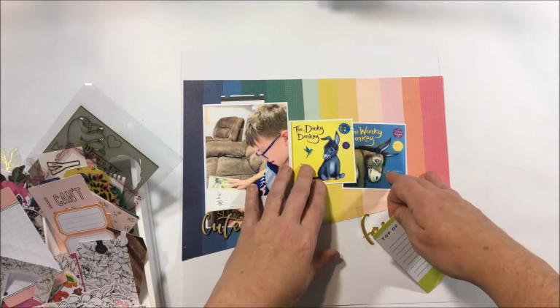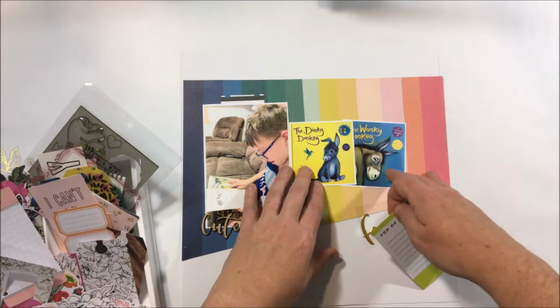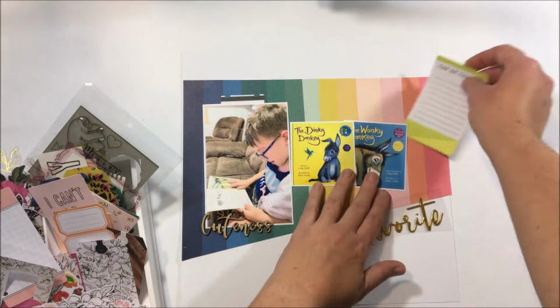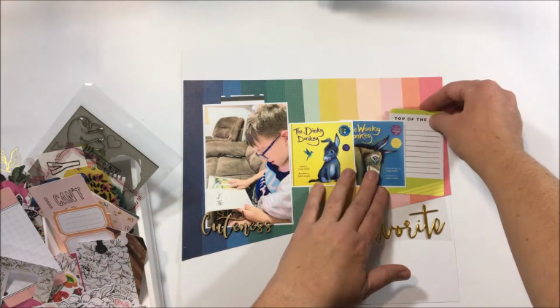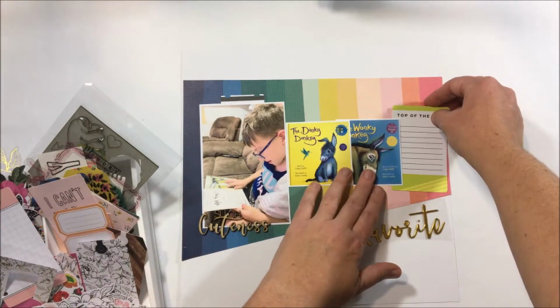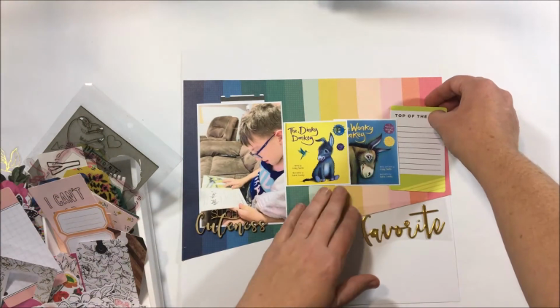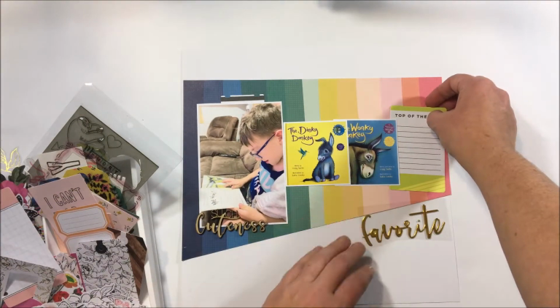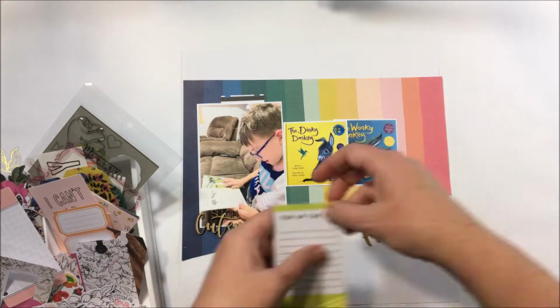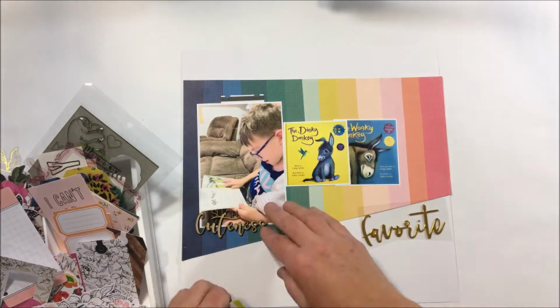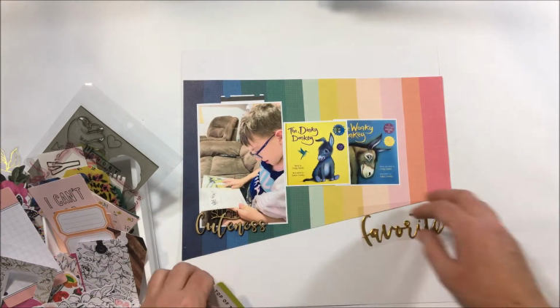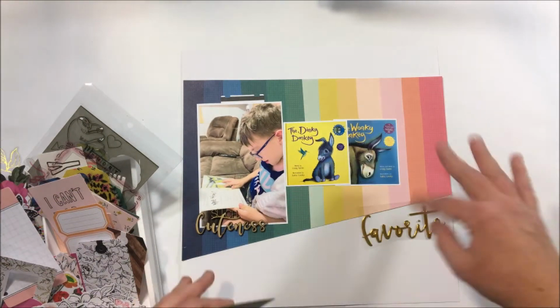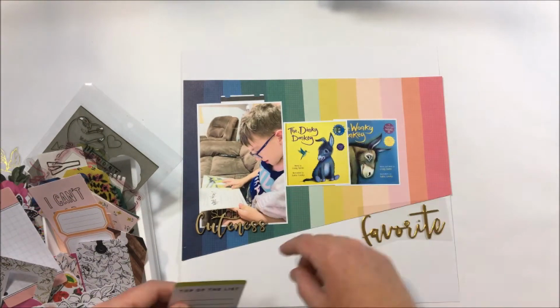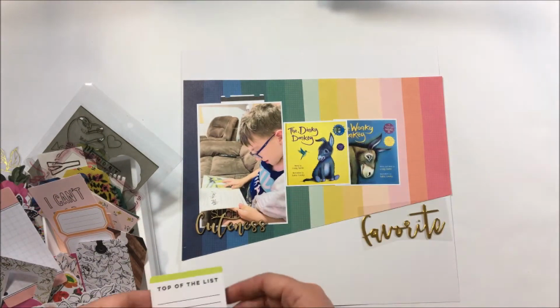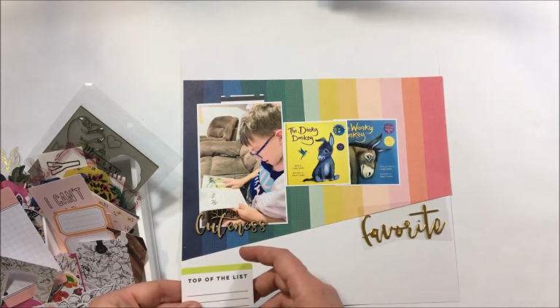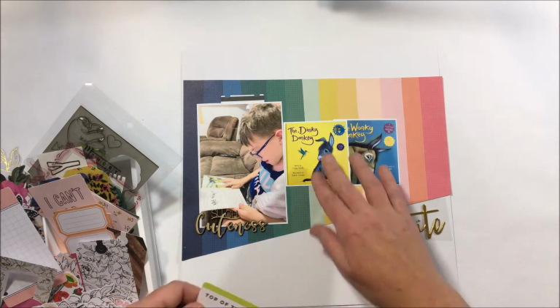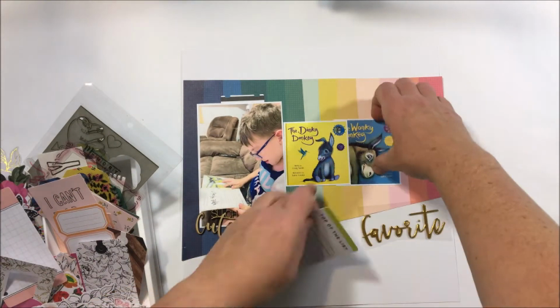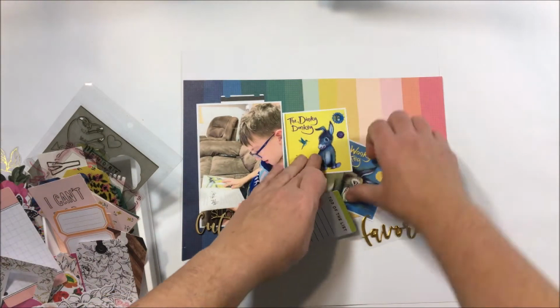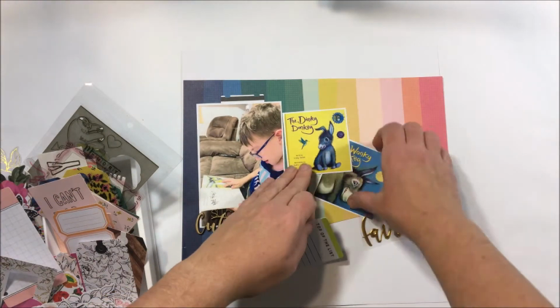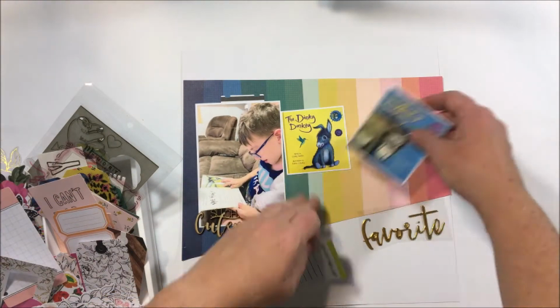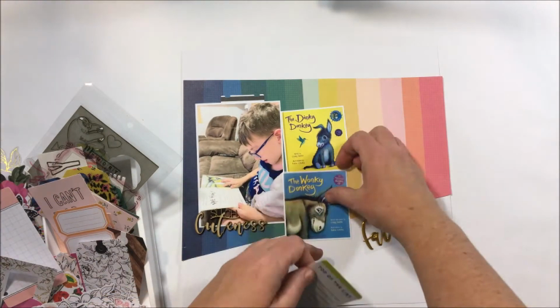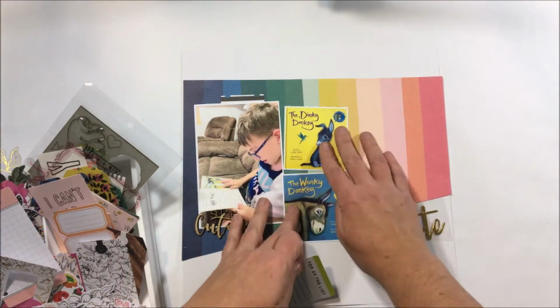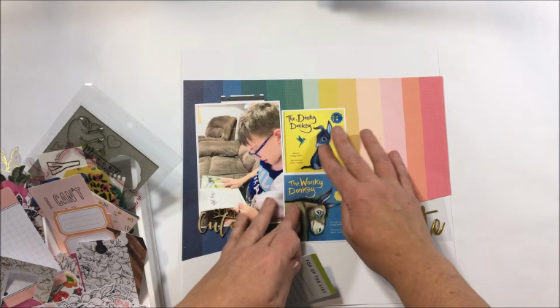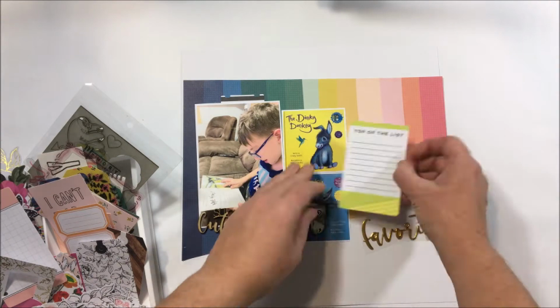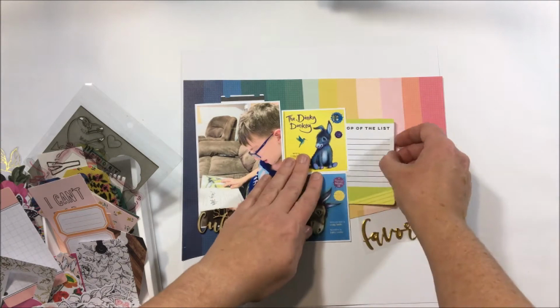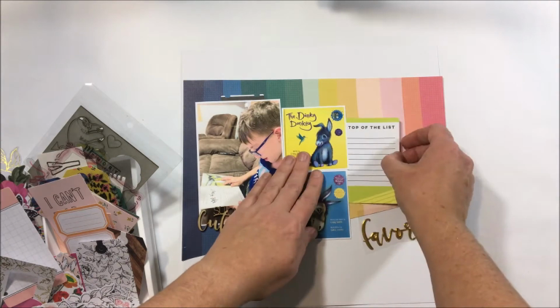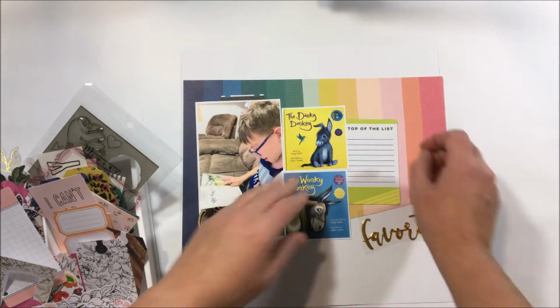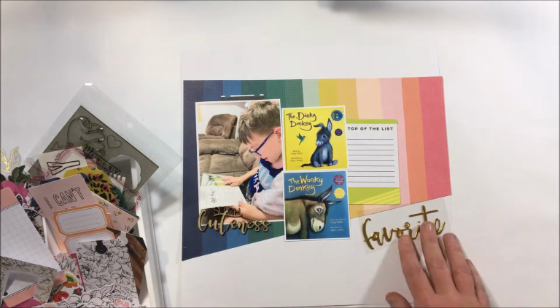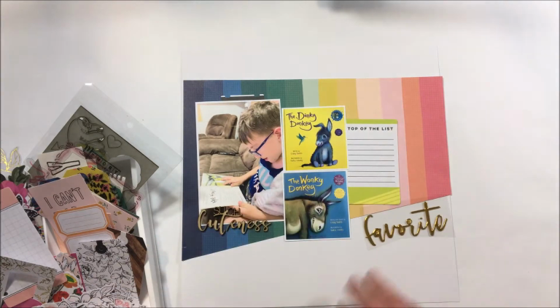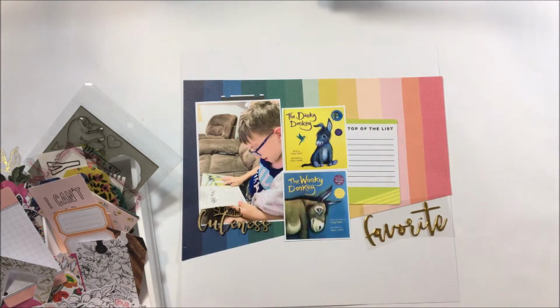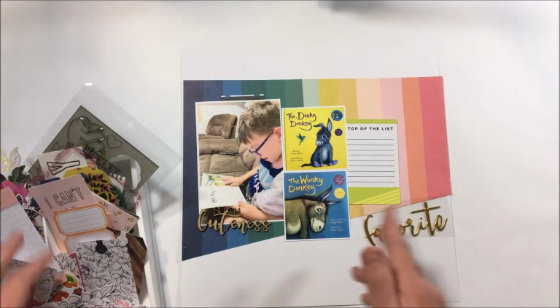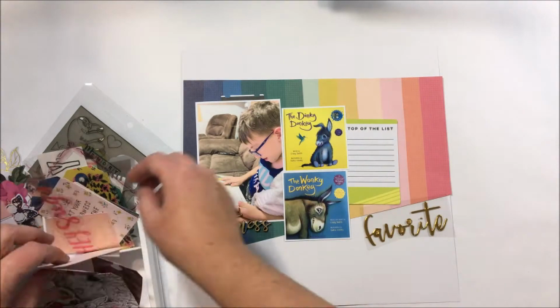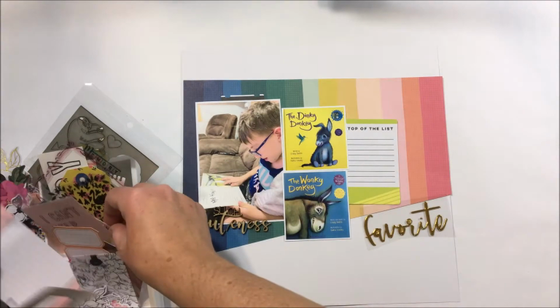So I really wanted to document in this case that favourite of his. I've actually taken the photo of him reading the book and then I've got the photos of the actual books.